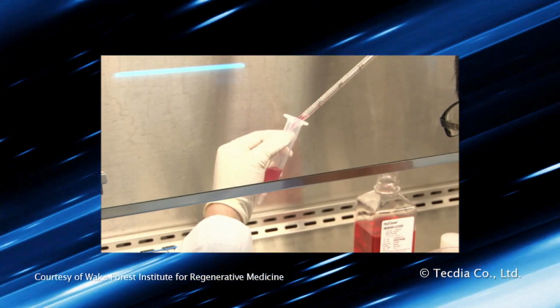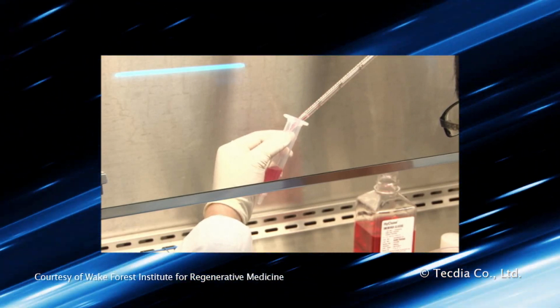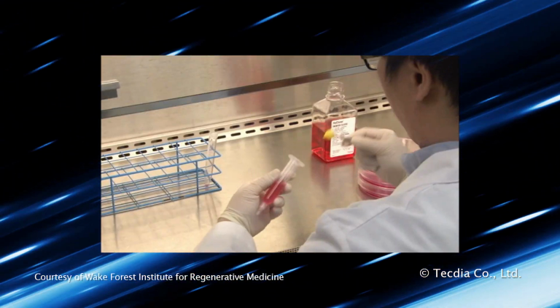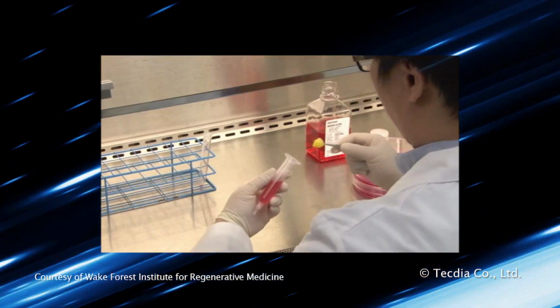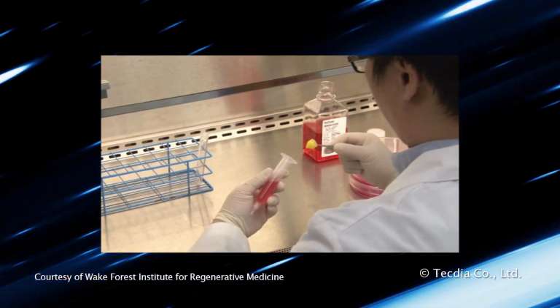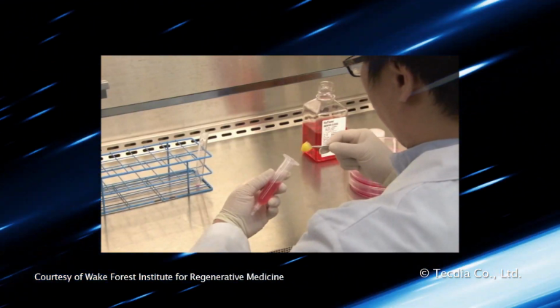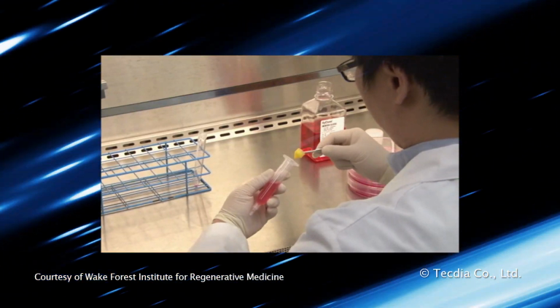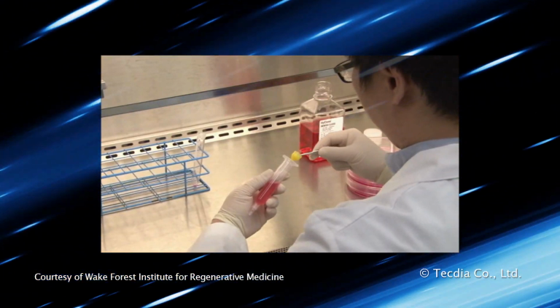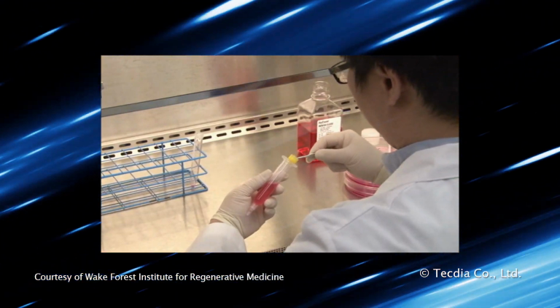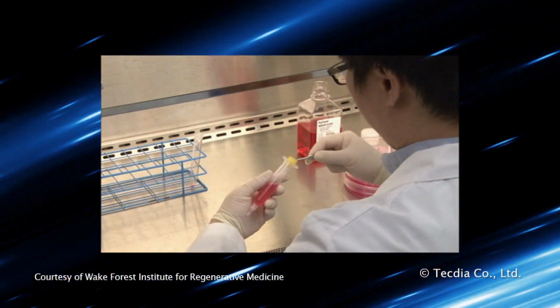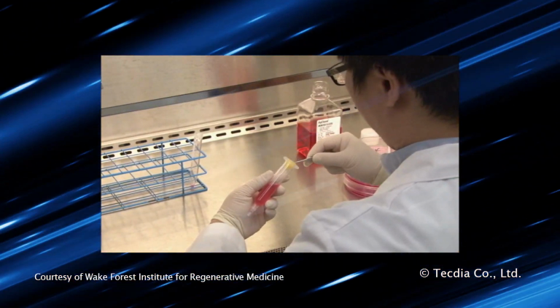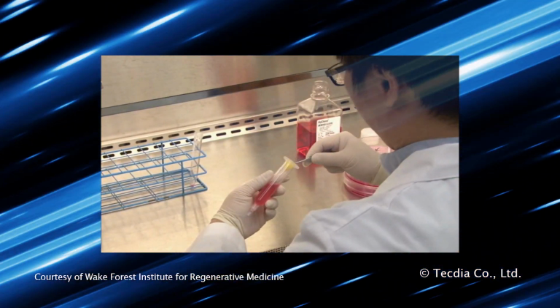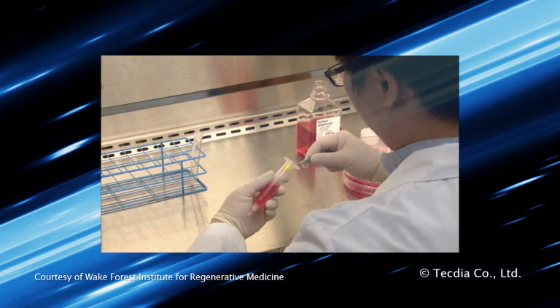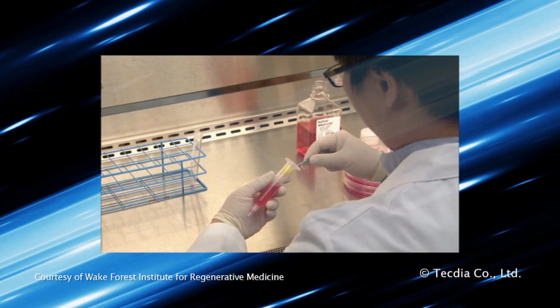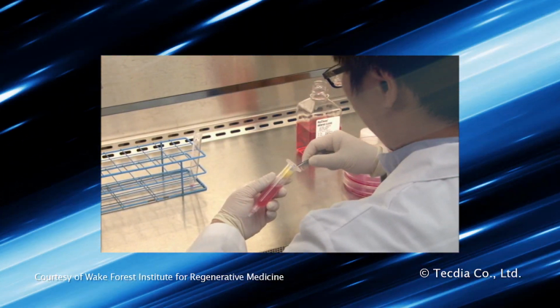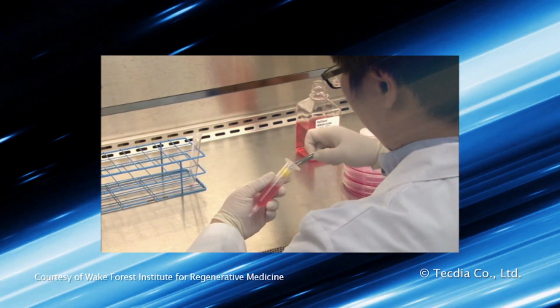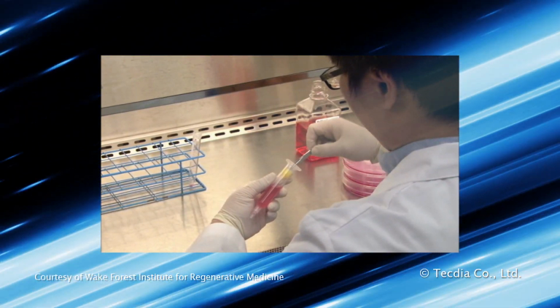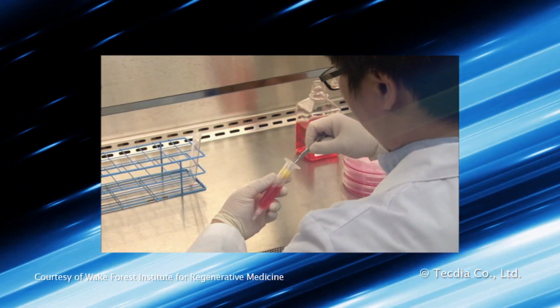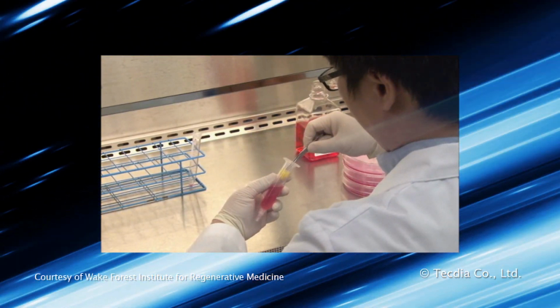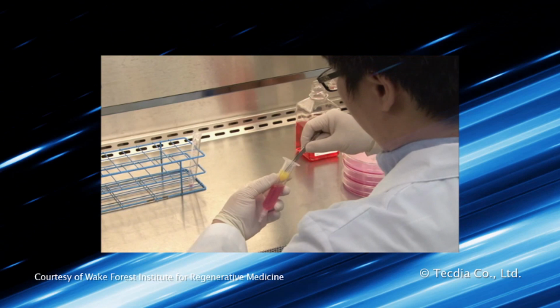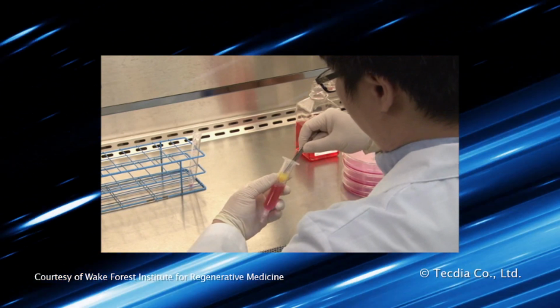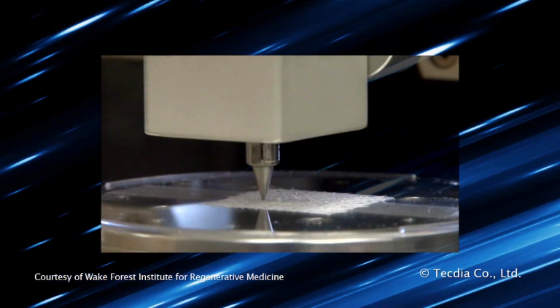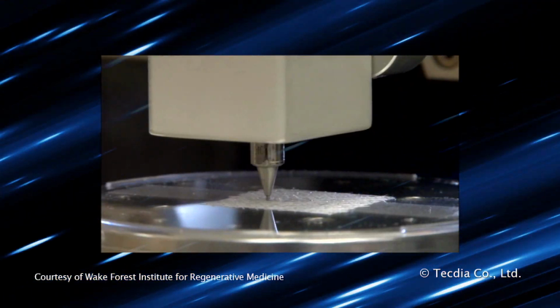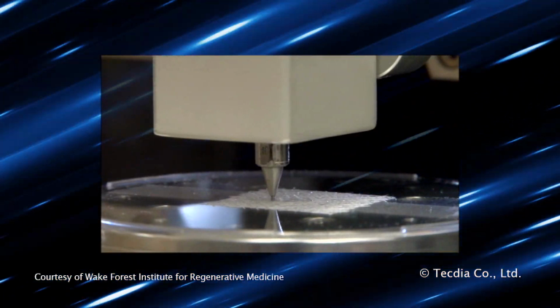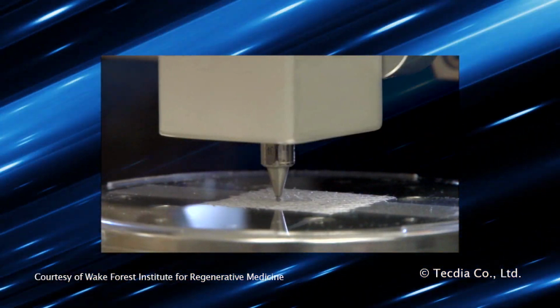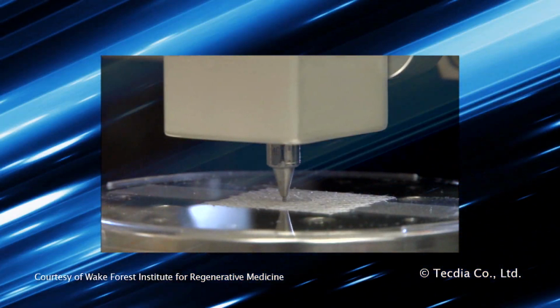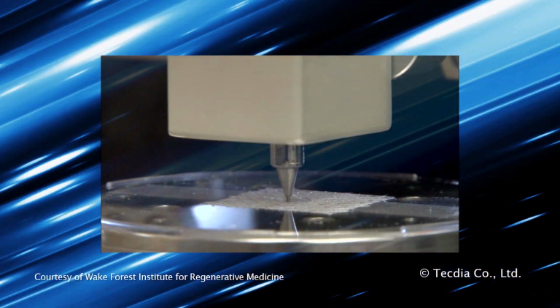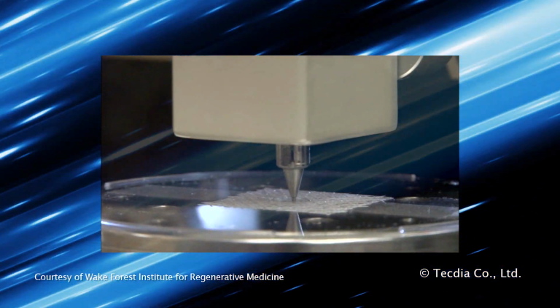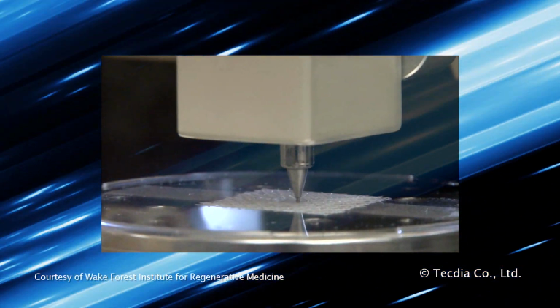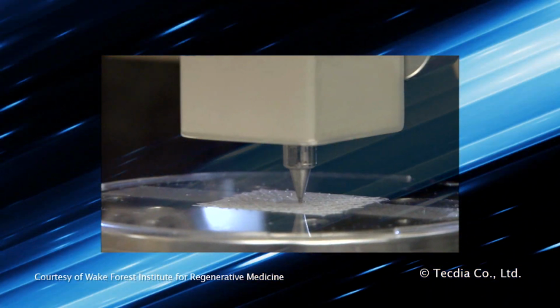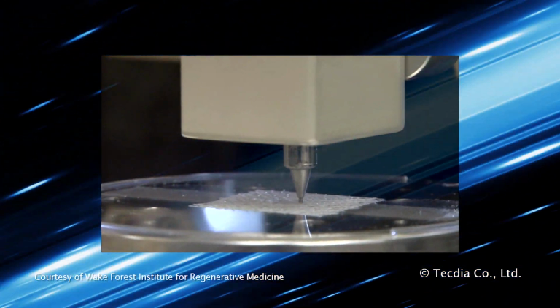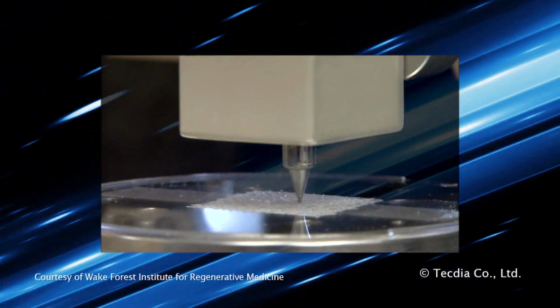The world of bioprinting is advancing every day. TechDia — a world leader in precision nozzle technology.